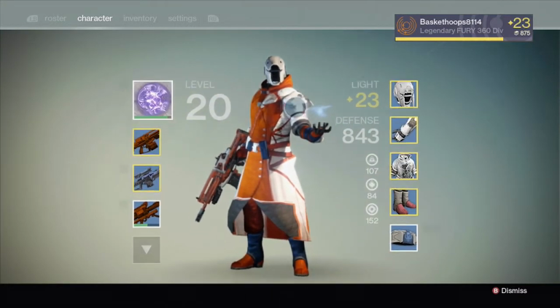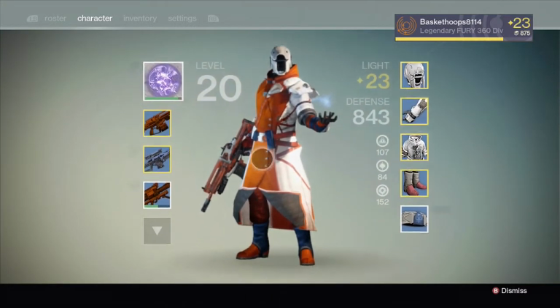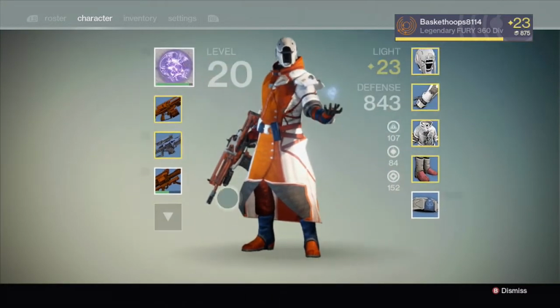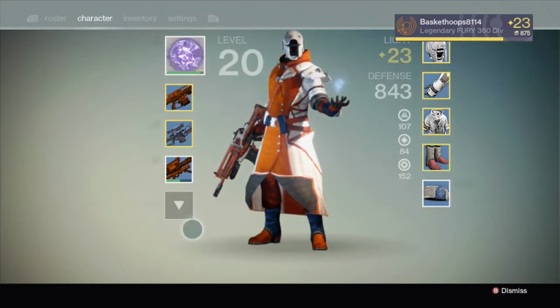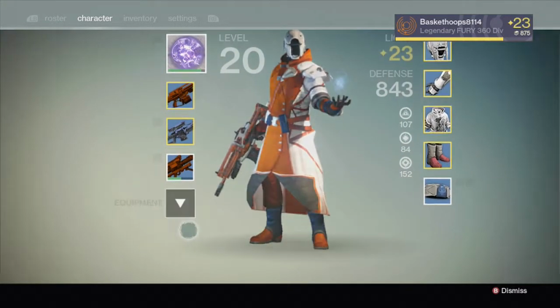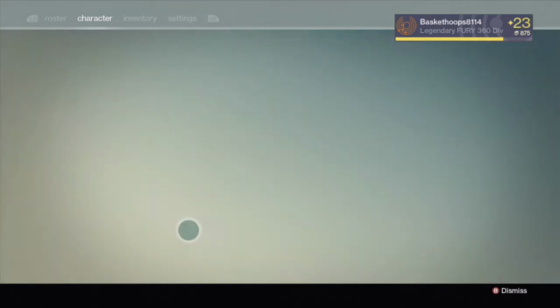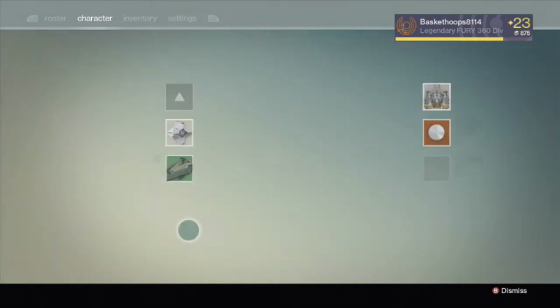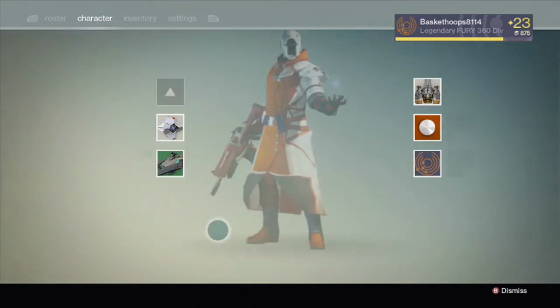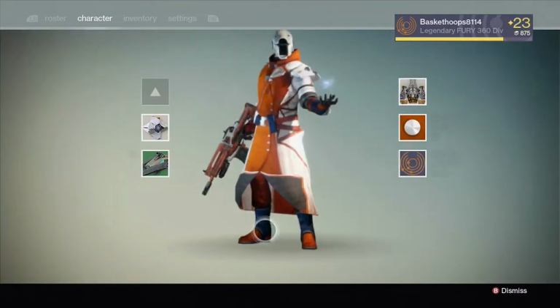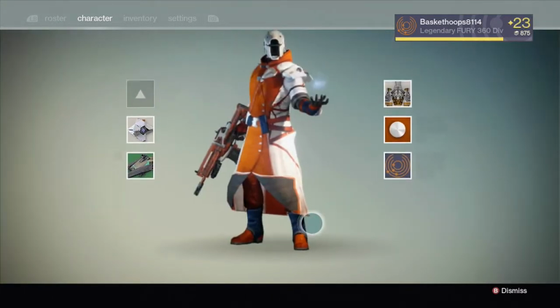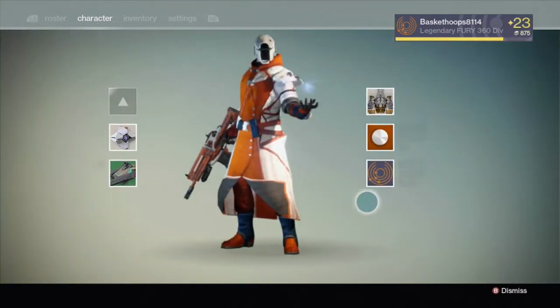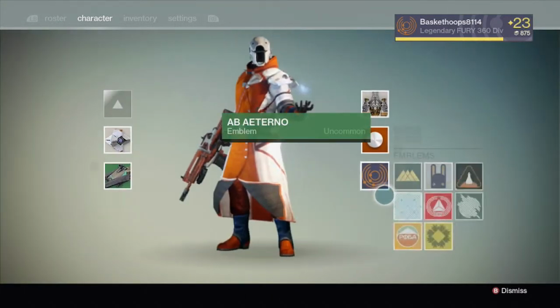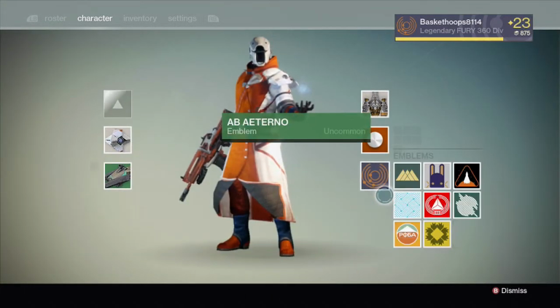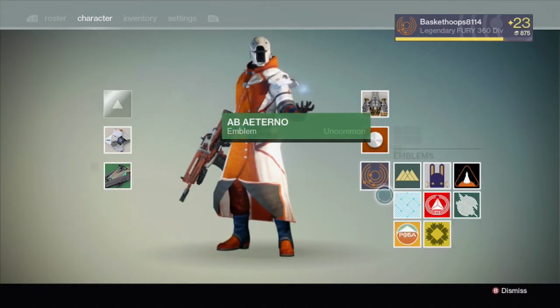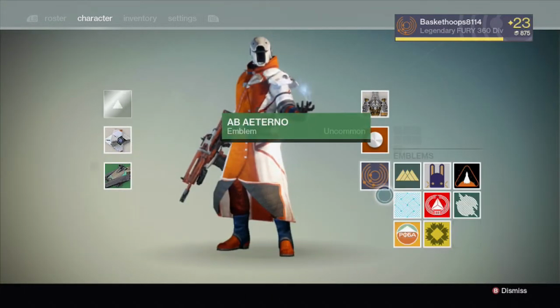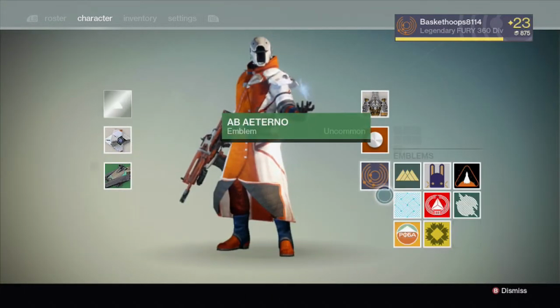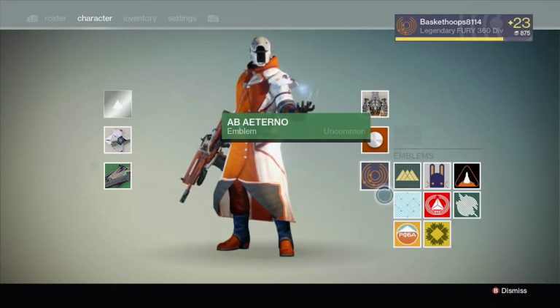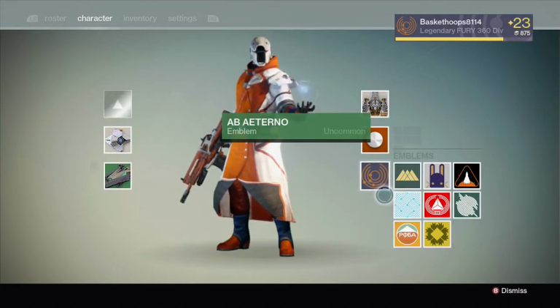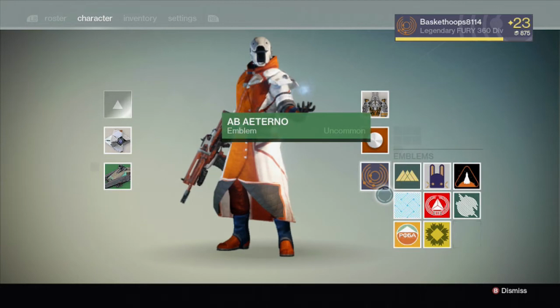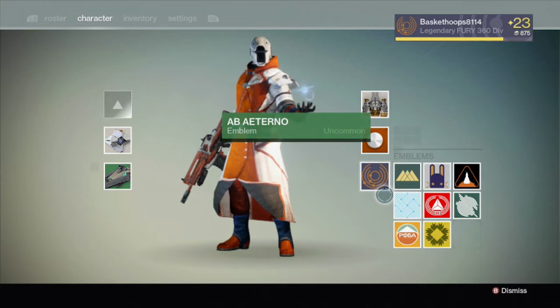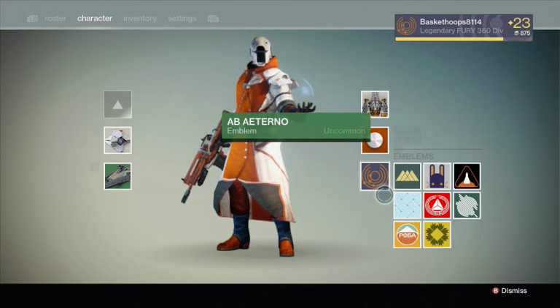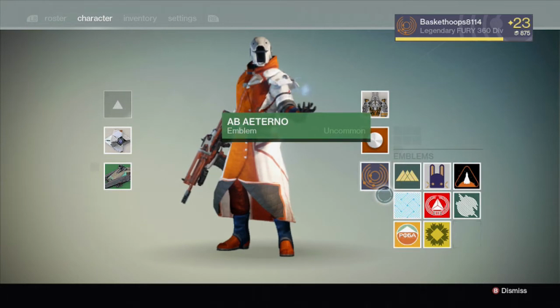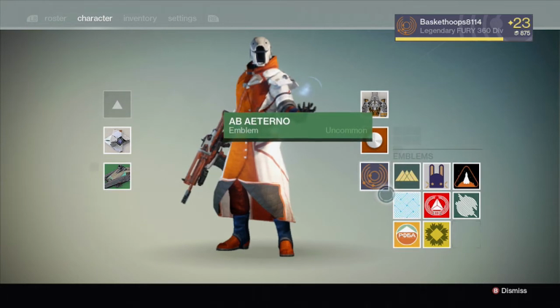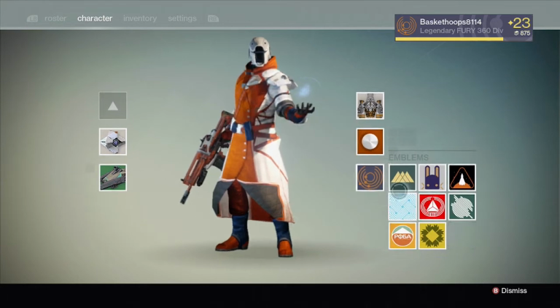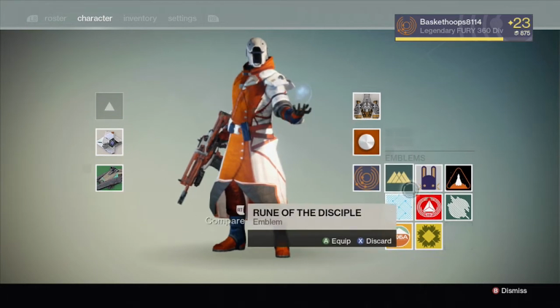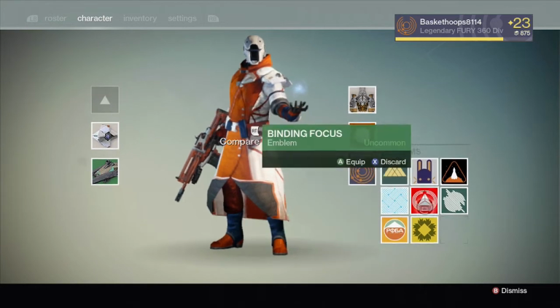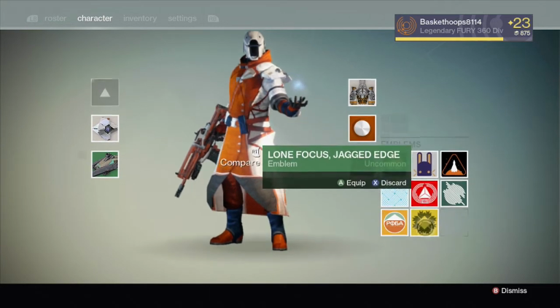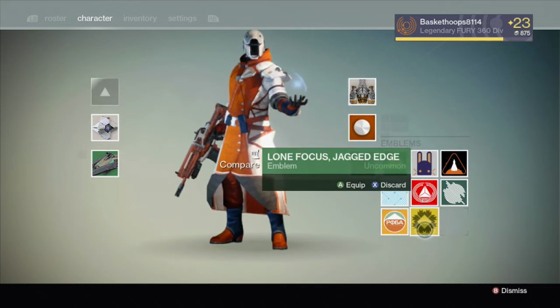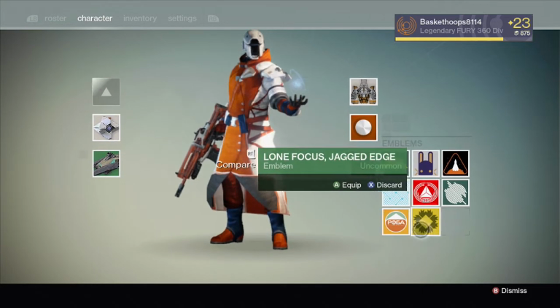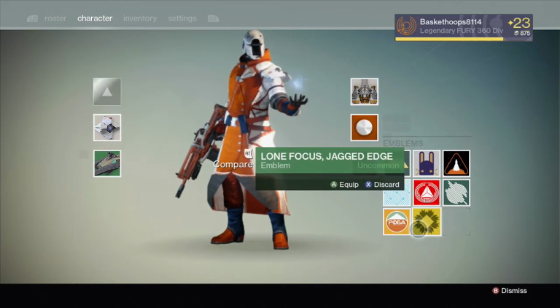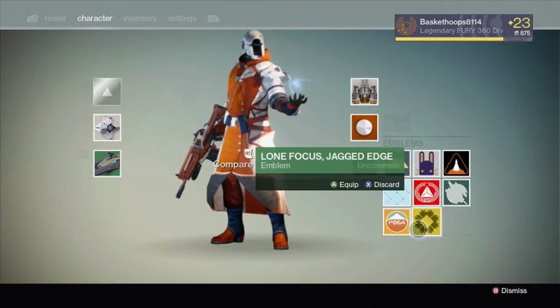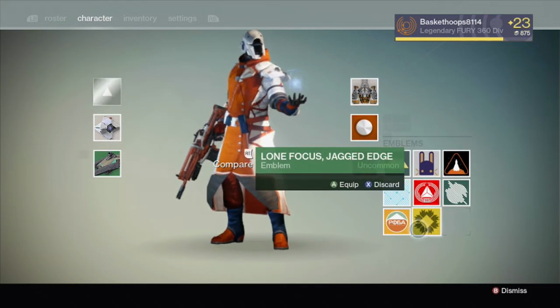So up there you can see my emblem in the top right corner, and here are the group of emblems that I have.